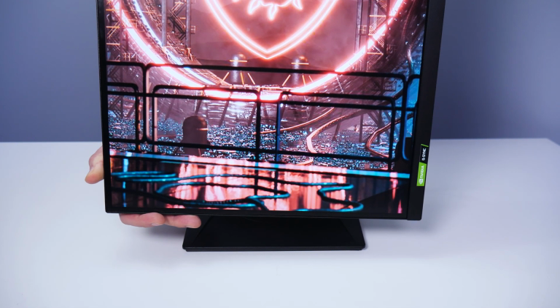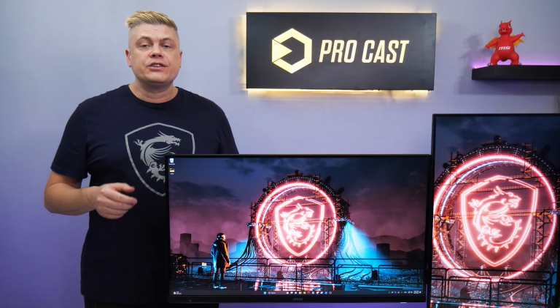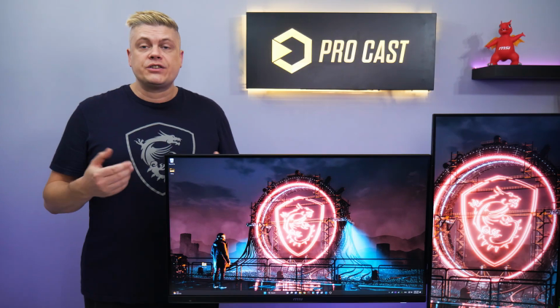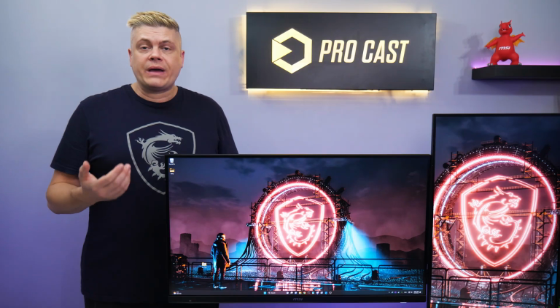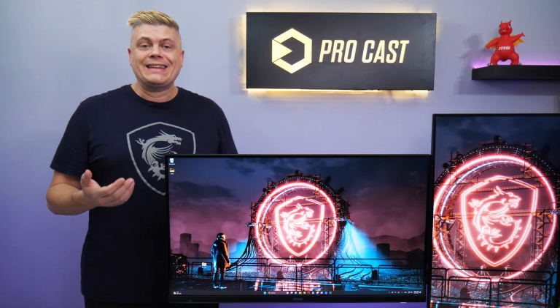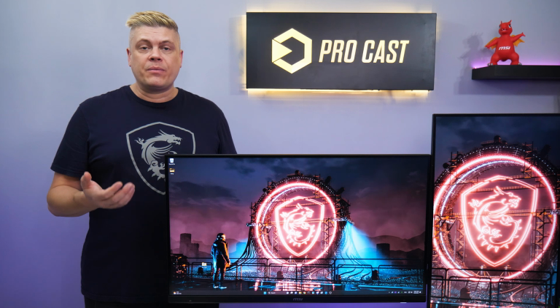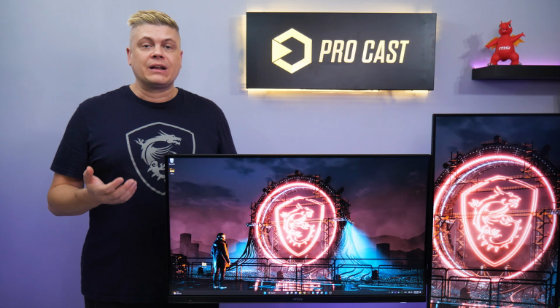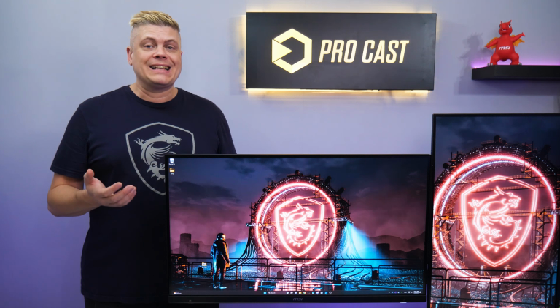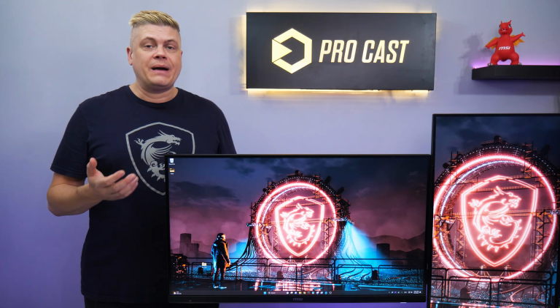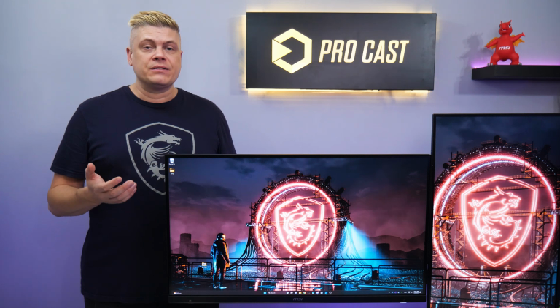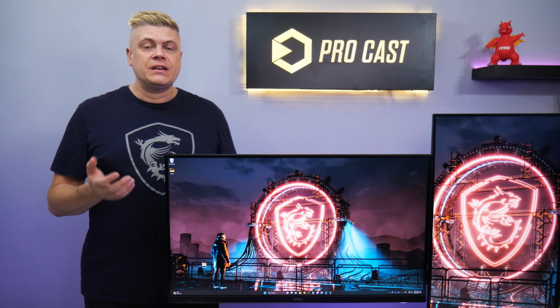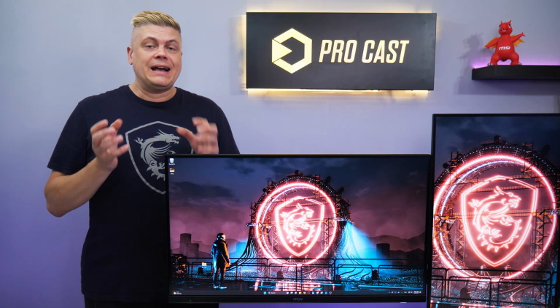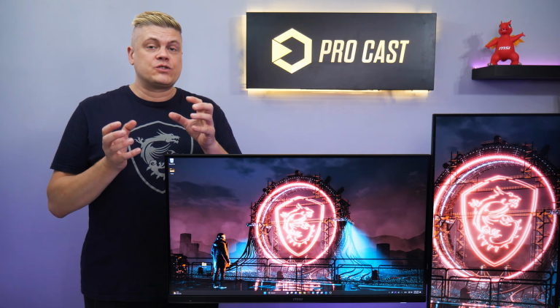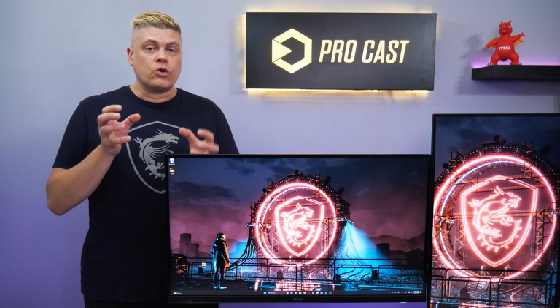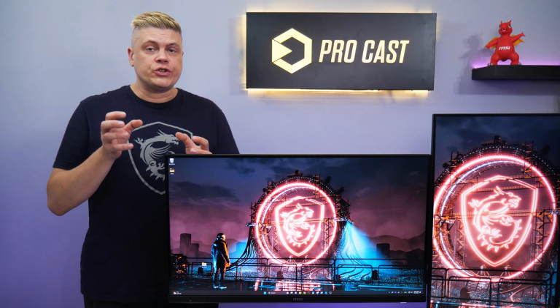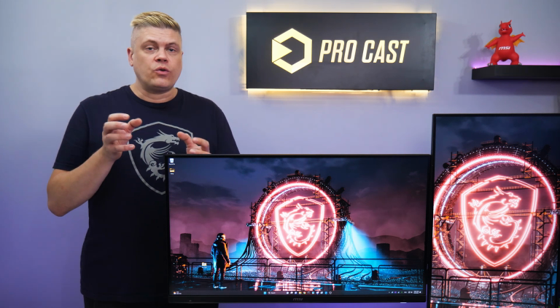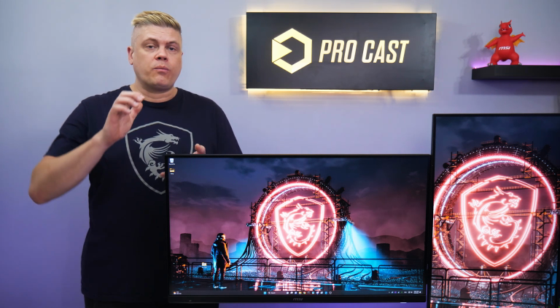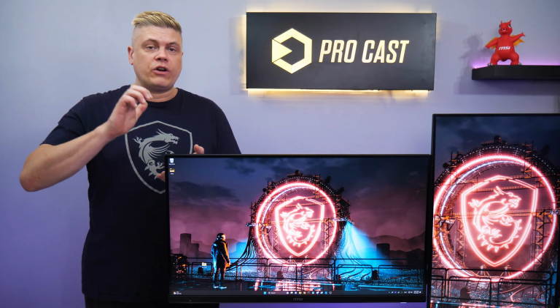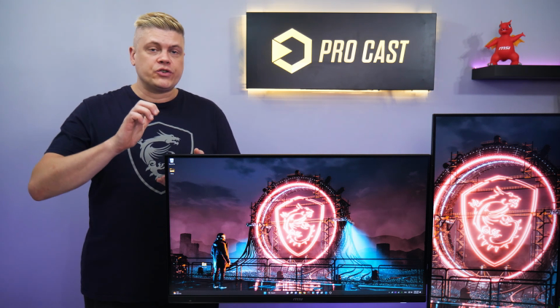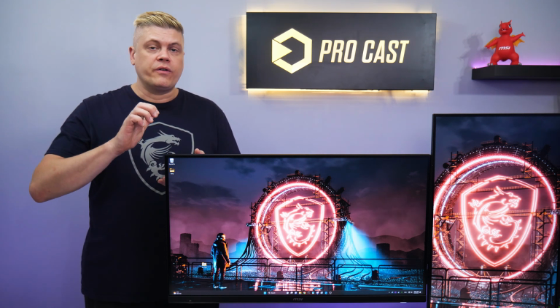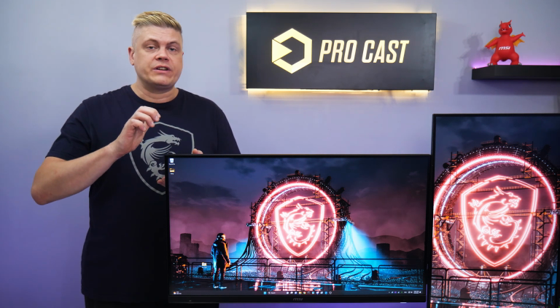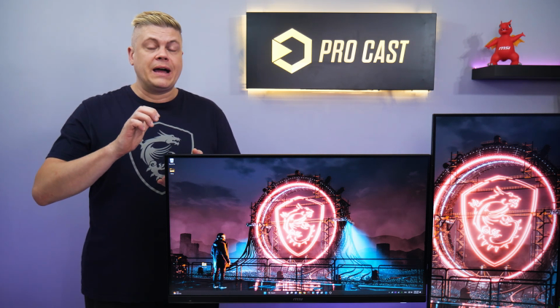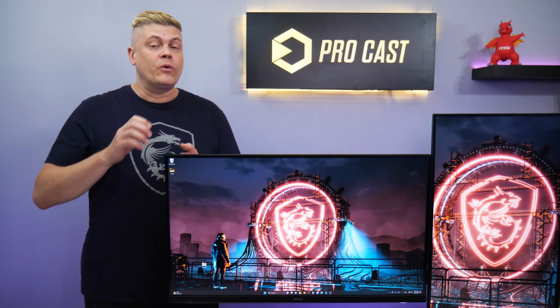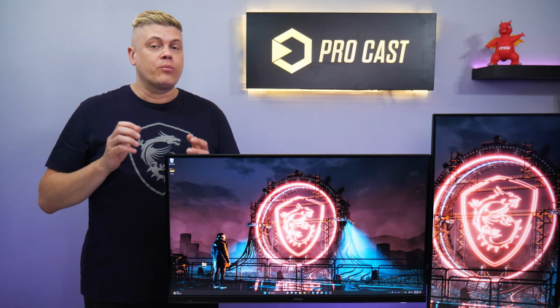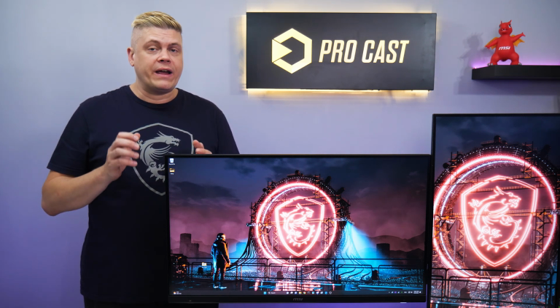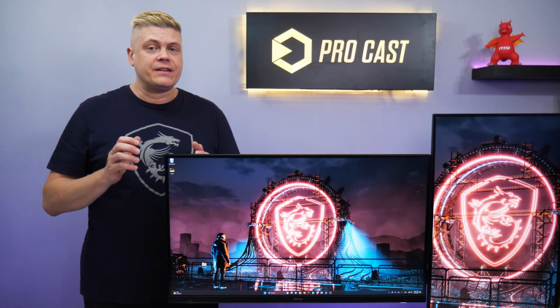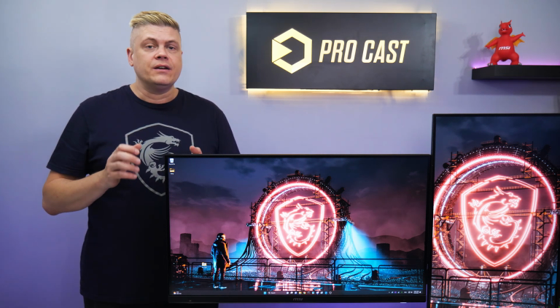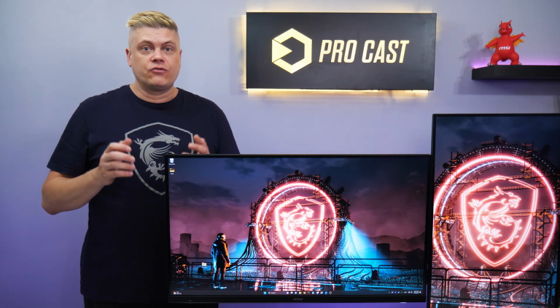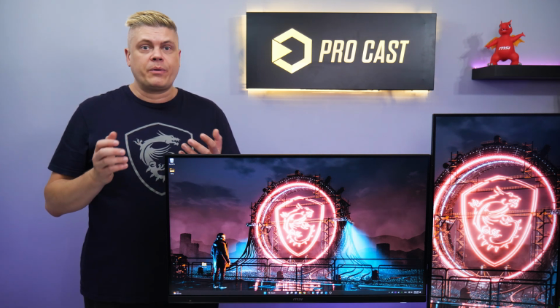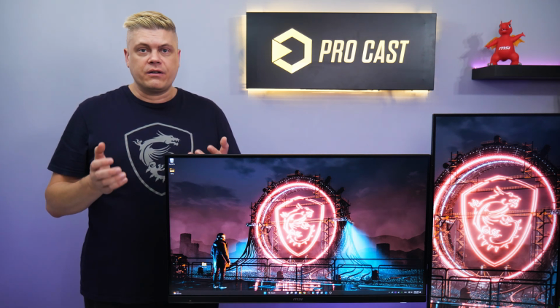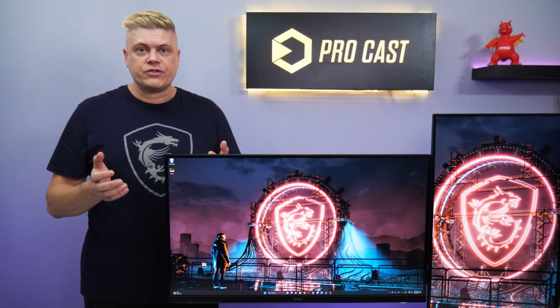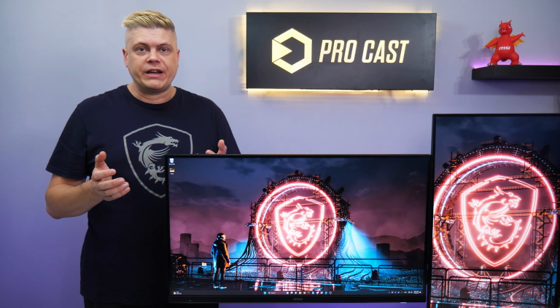Just don't get tempered glass mounts, as torsion or pressure over time will break it, dropping your screen.